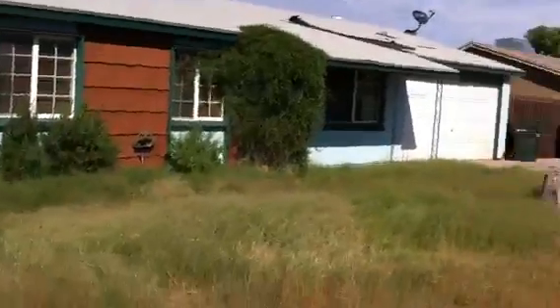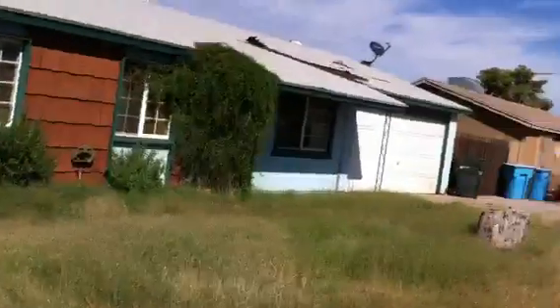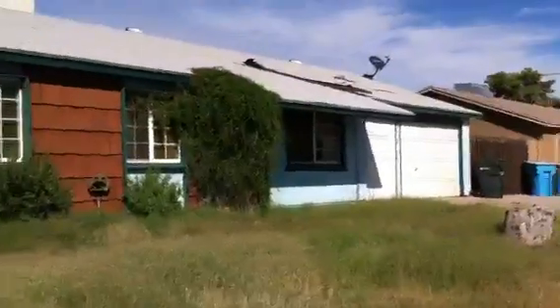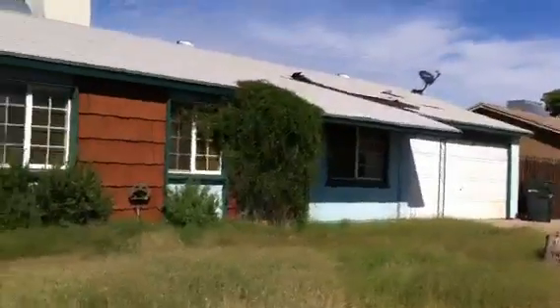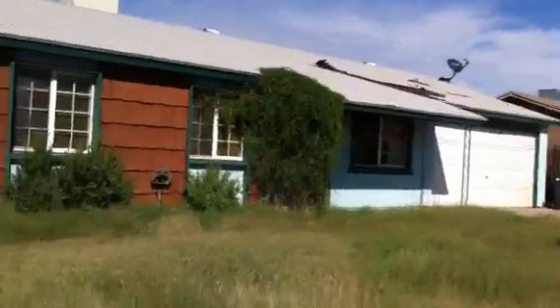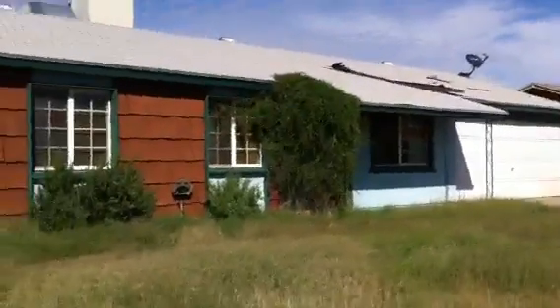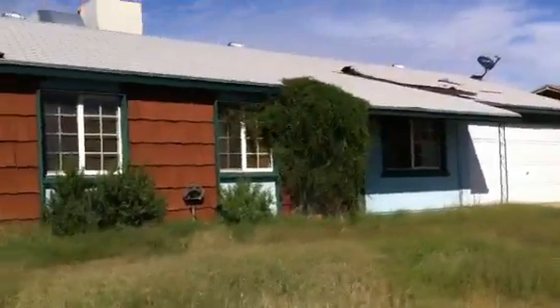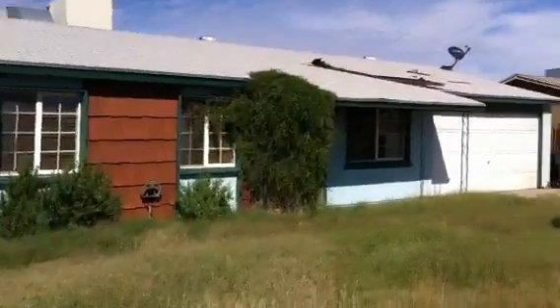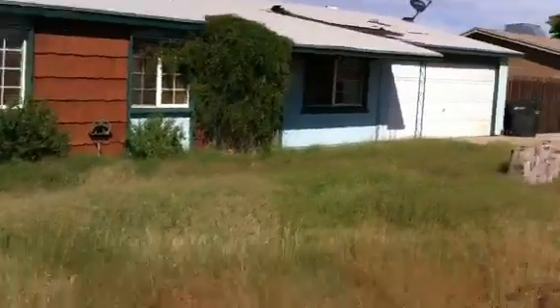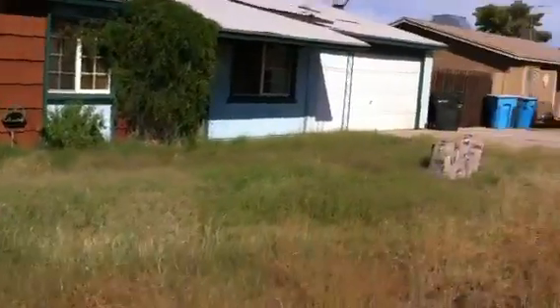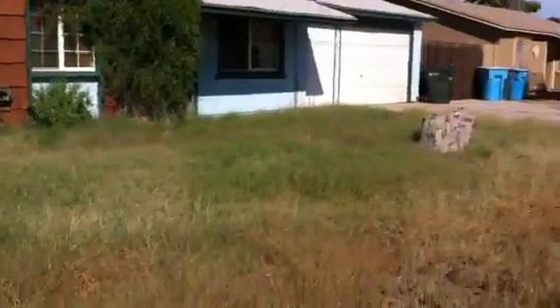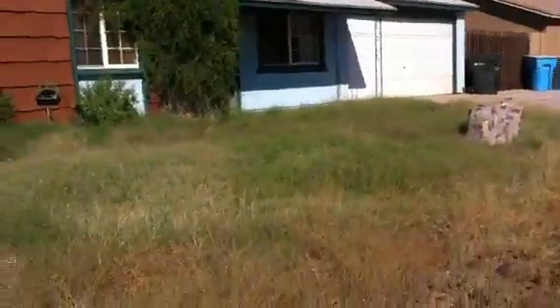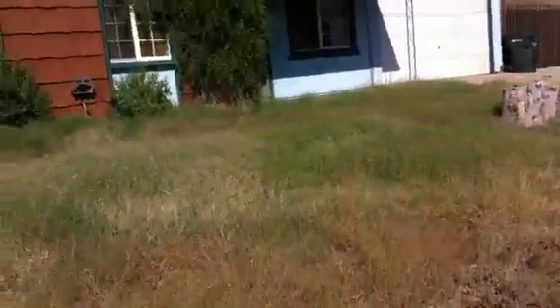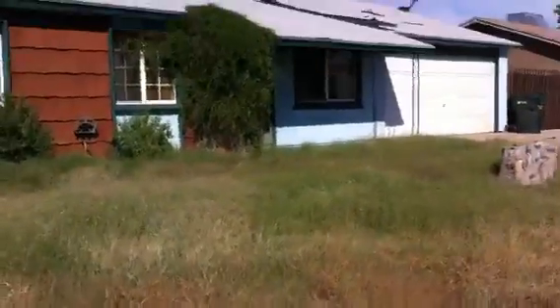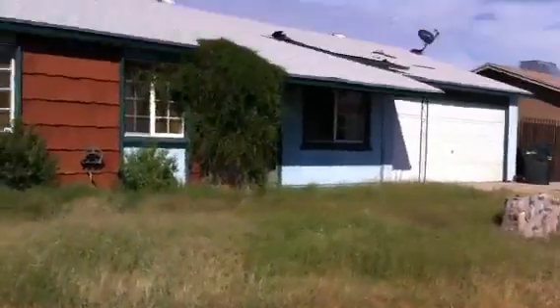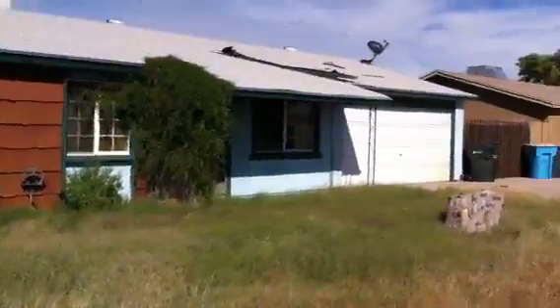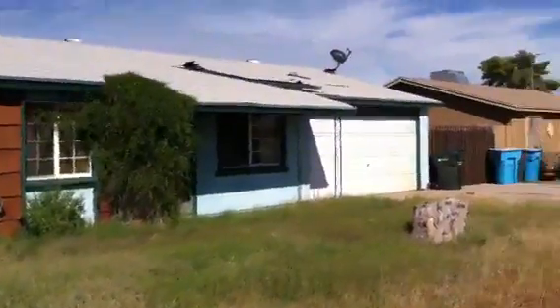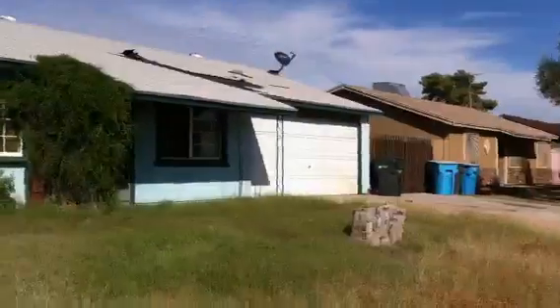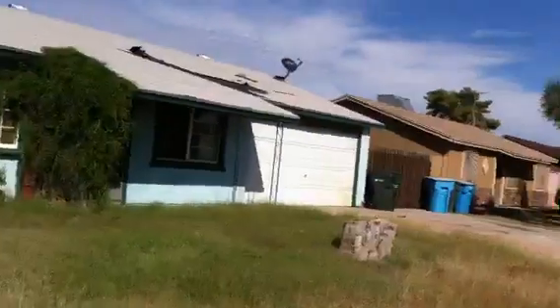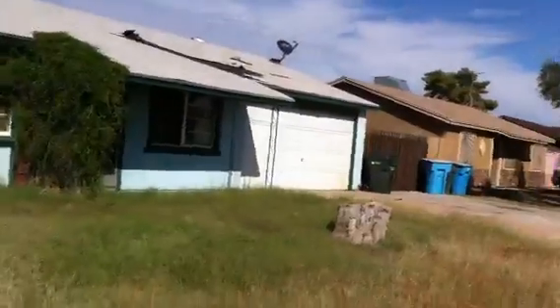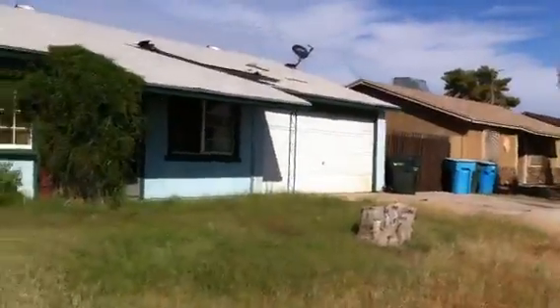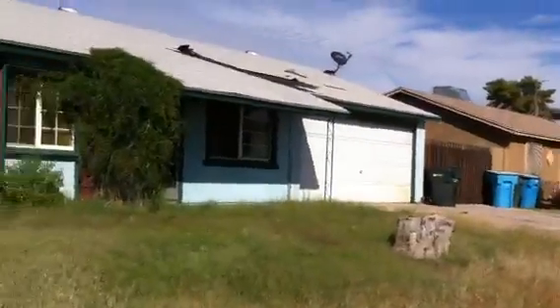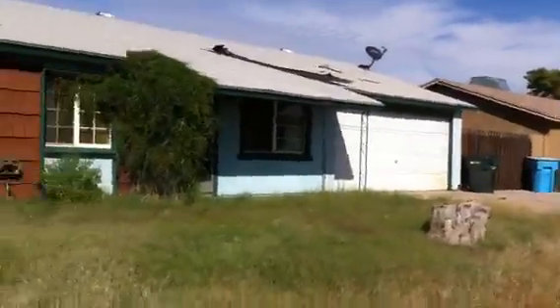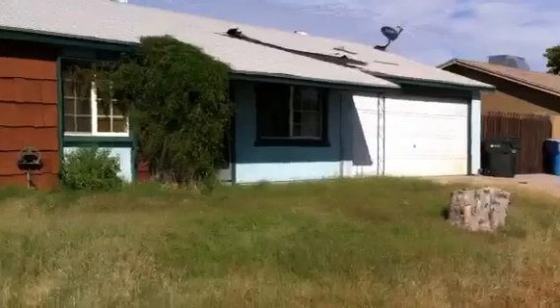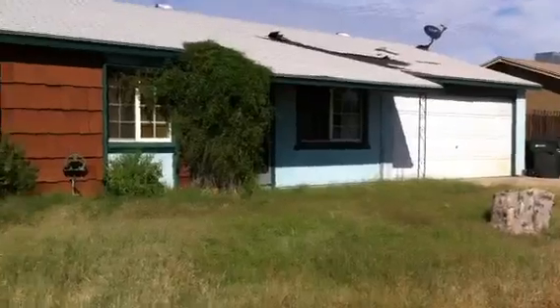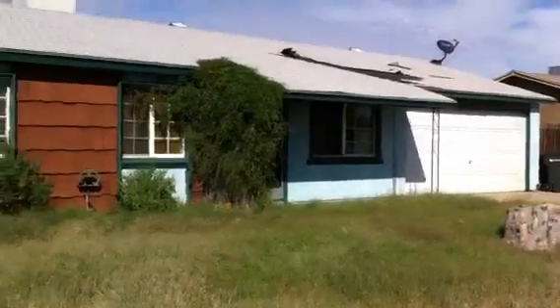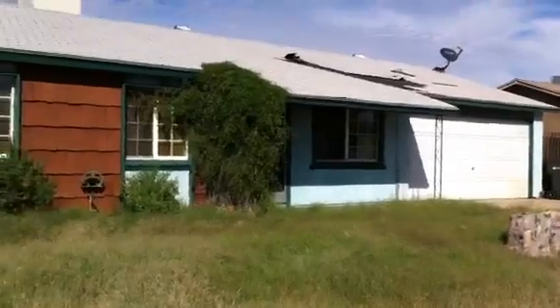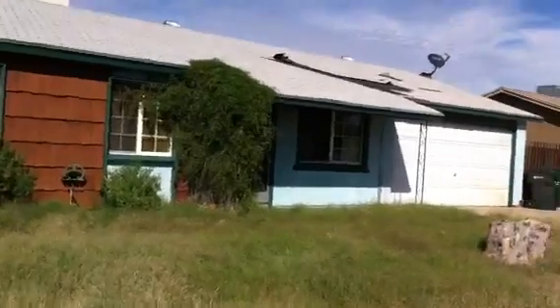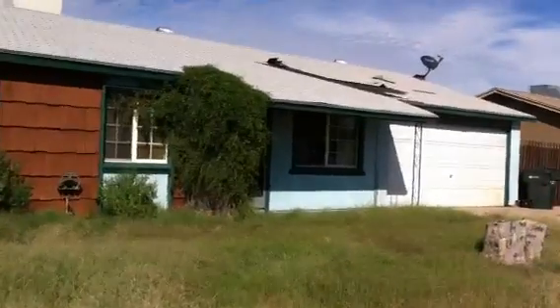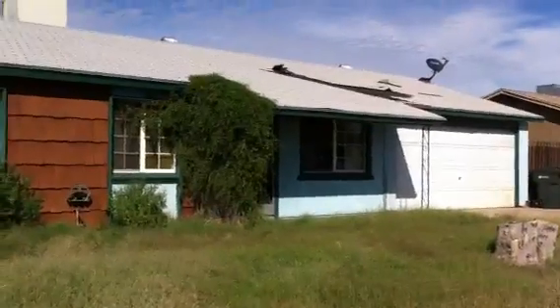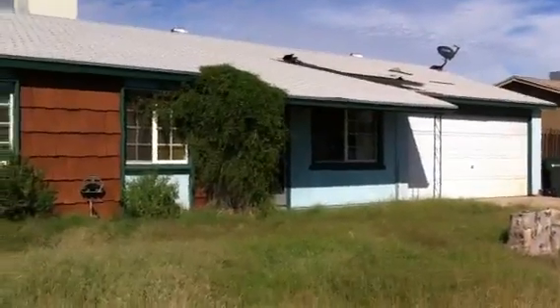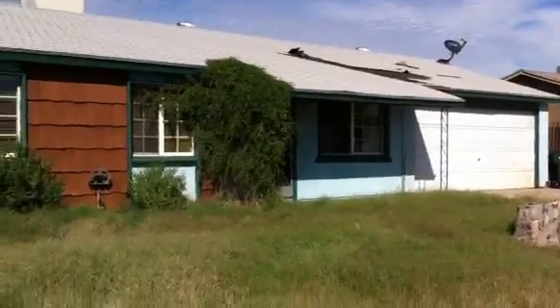This is Mark at 7154 West Palm Lane in Phoenix, Arizona.